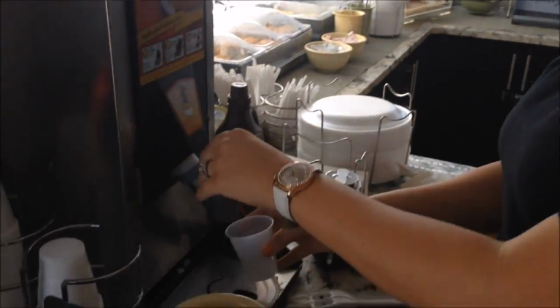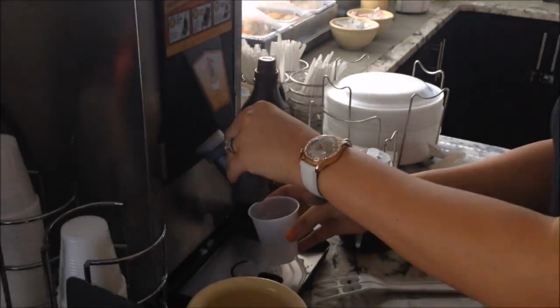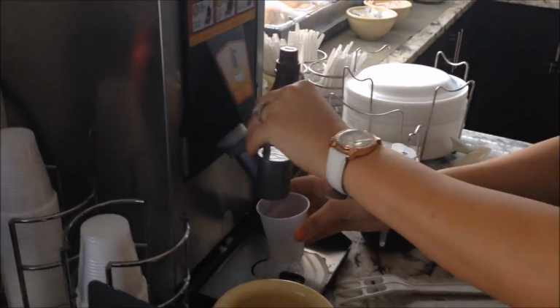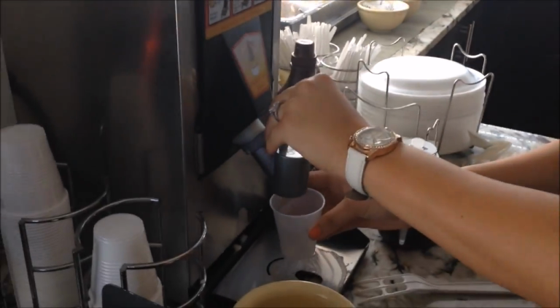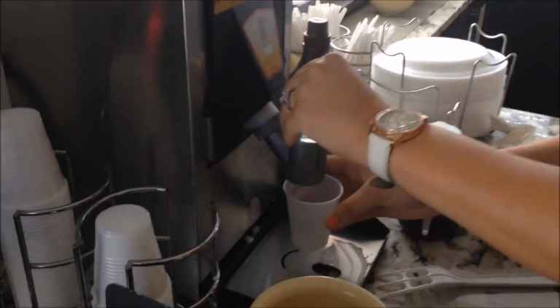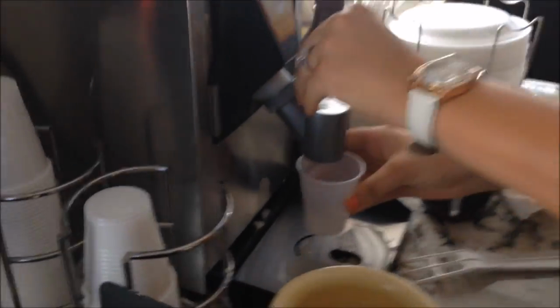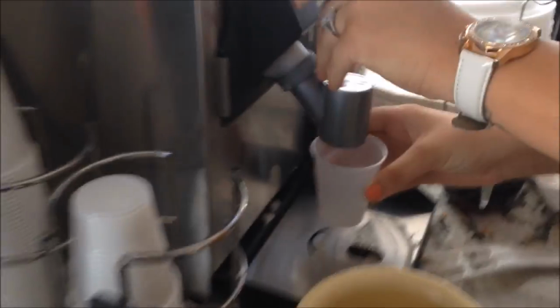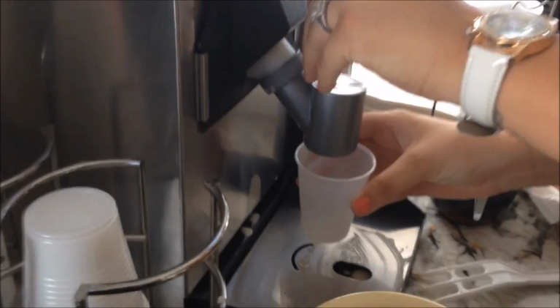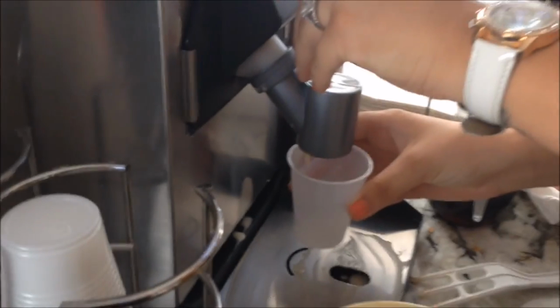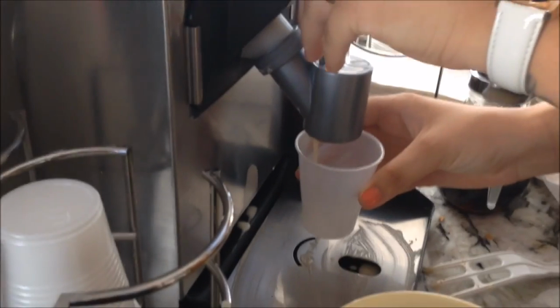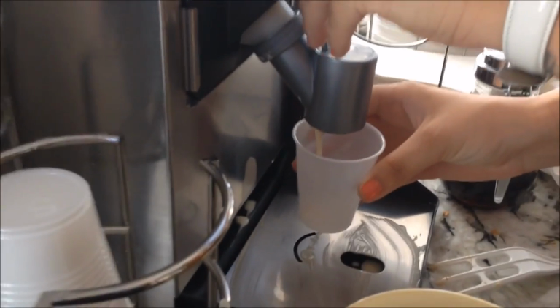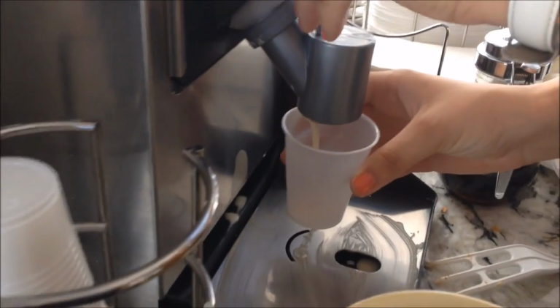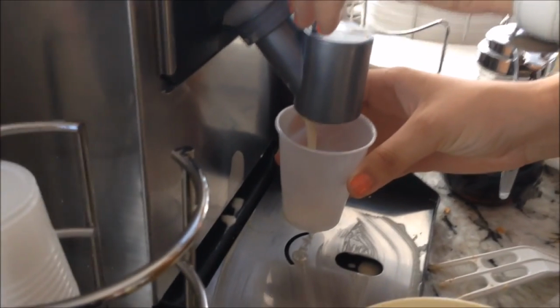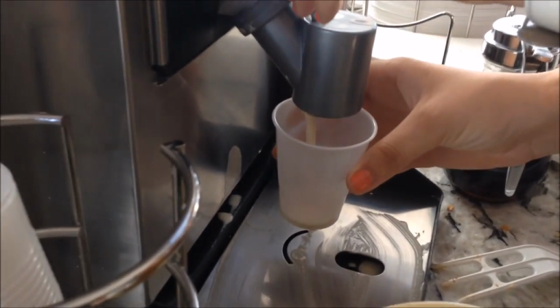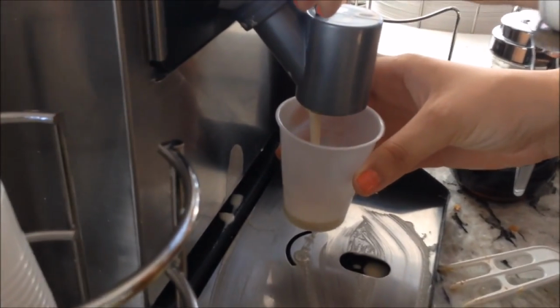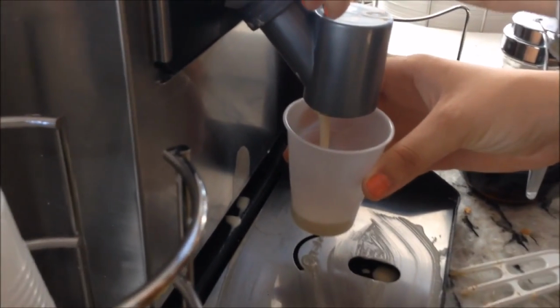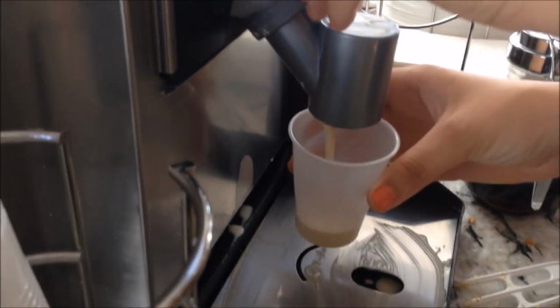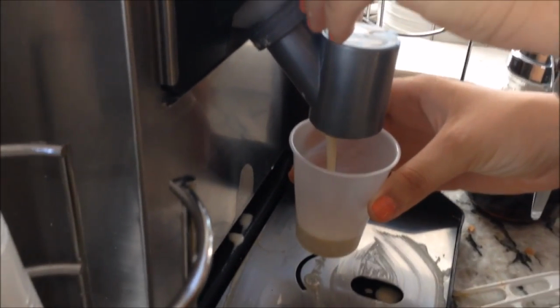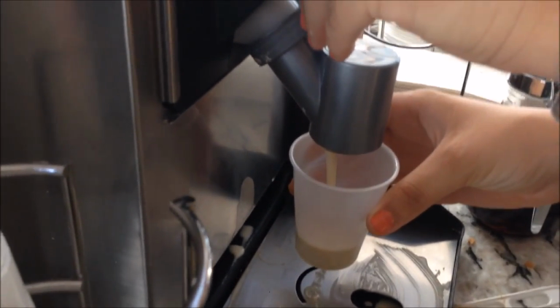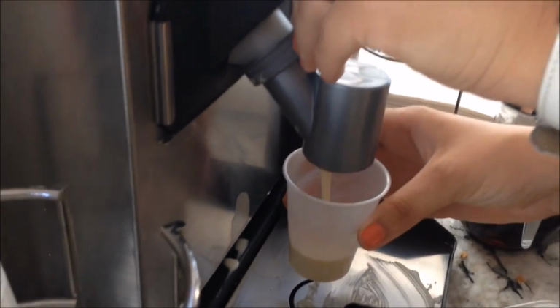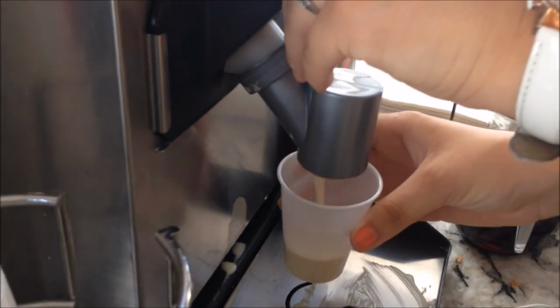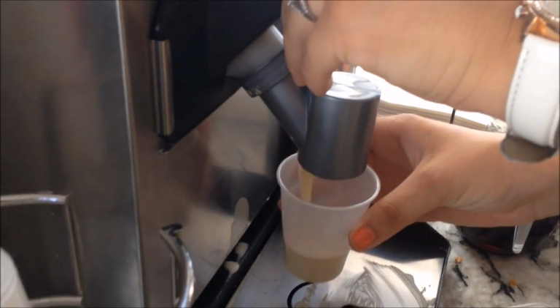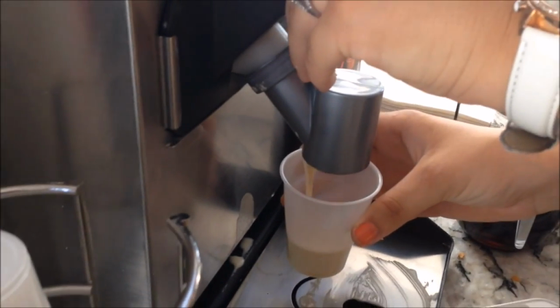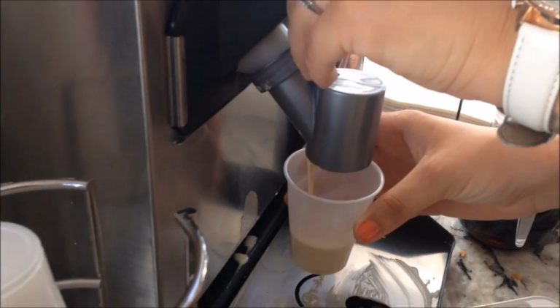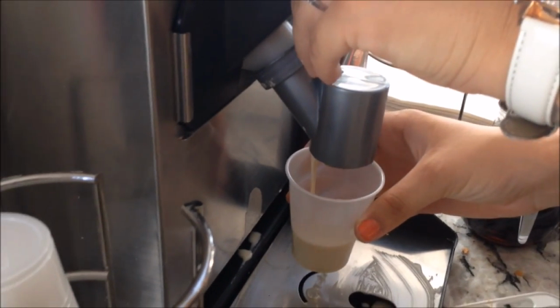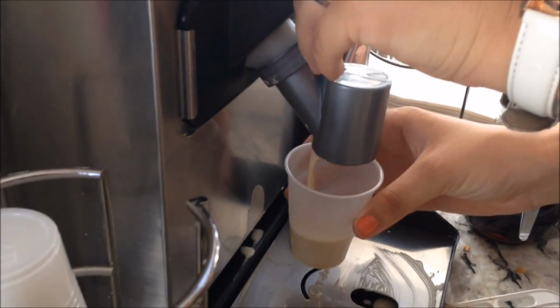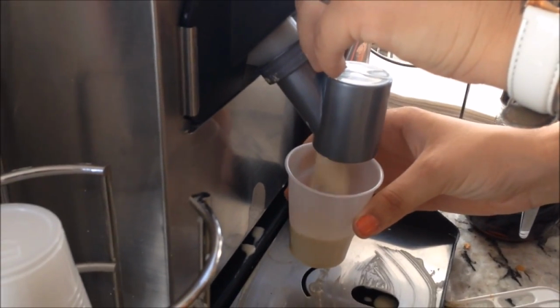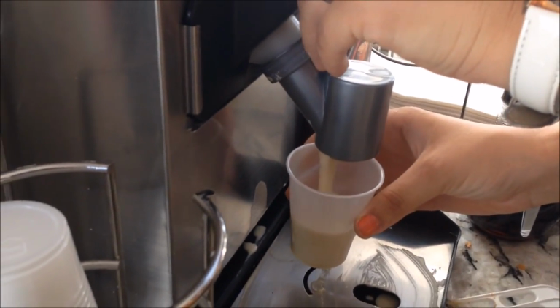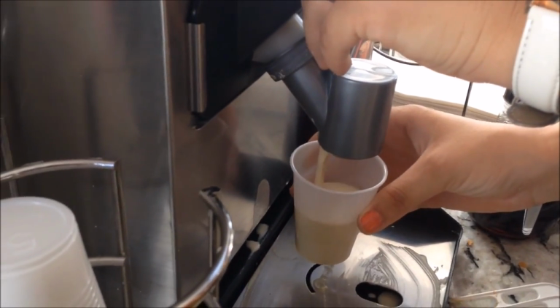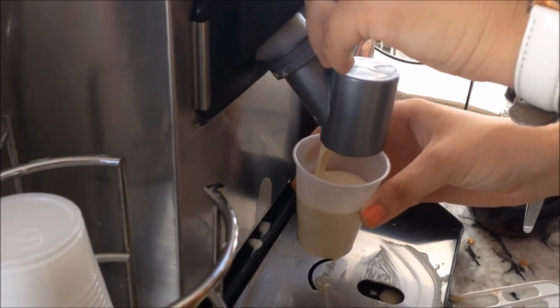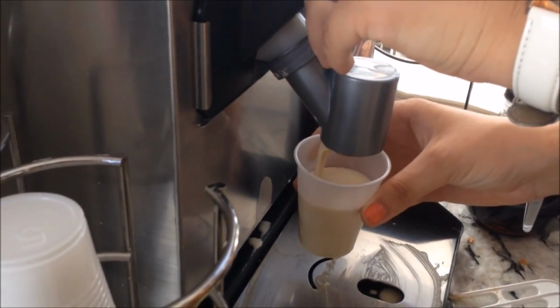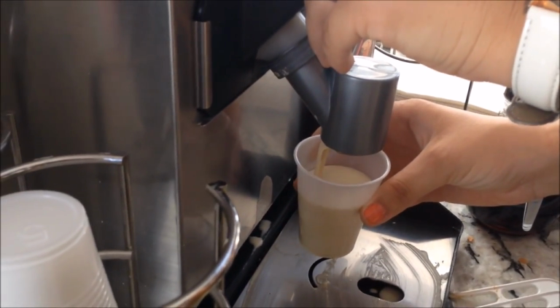First, you're gonna fill up your cup and make sure to fill it all the way to the top so you get a full waffle.